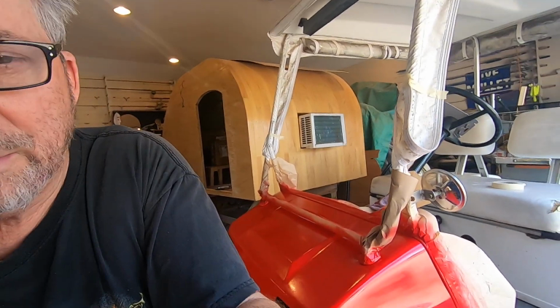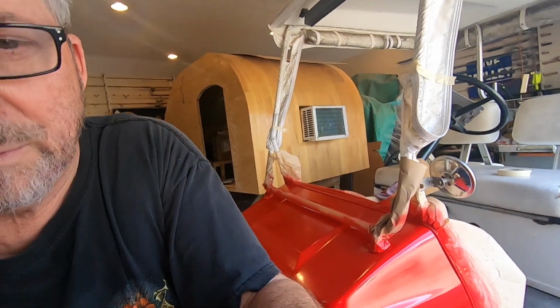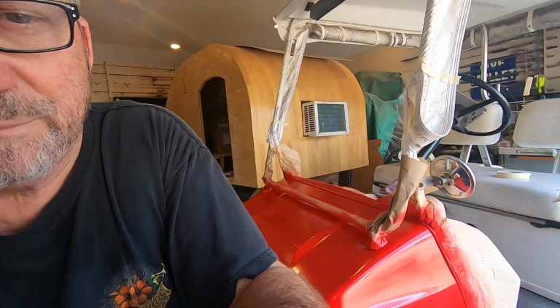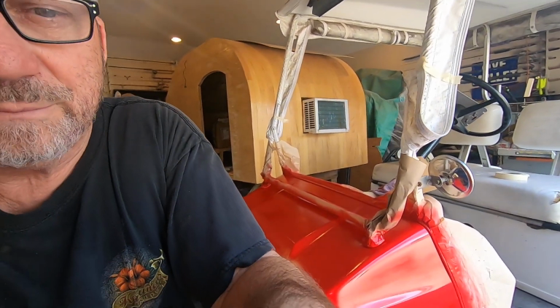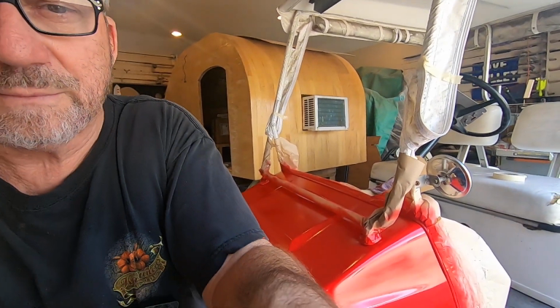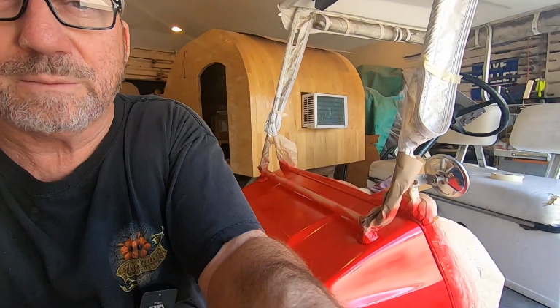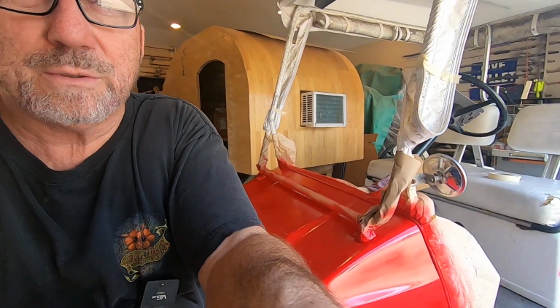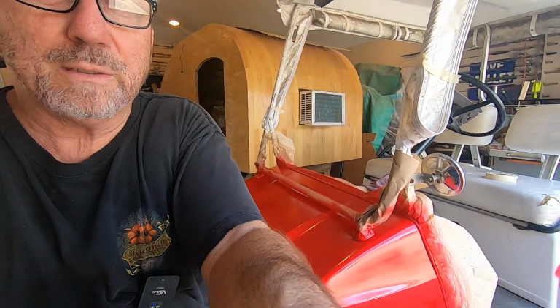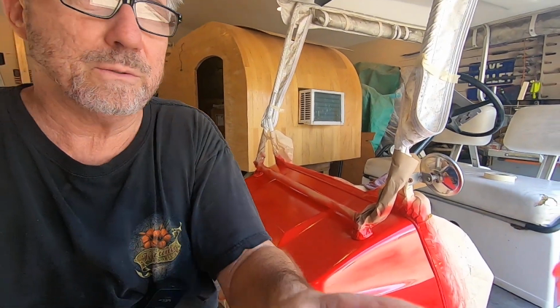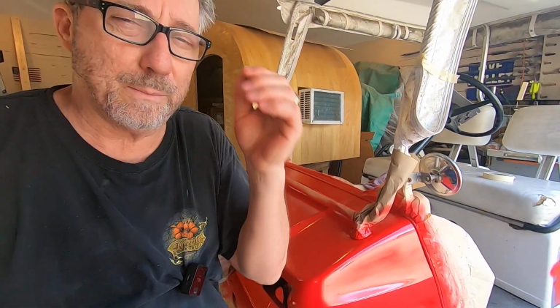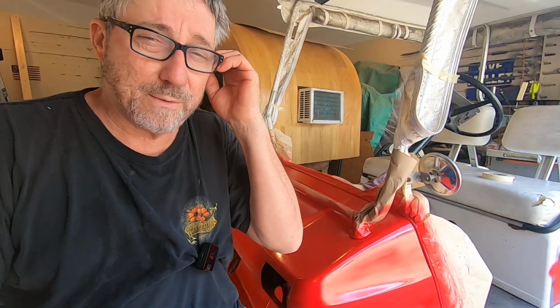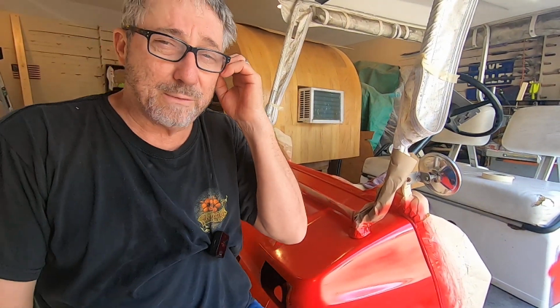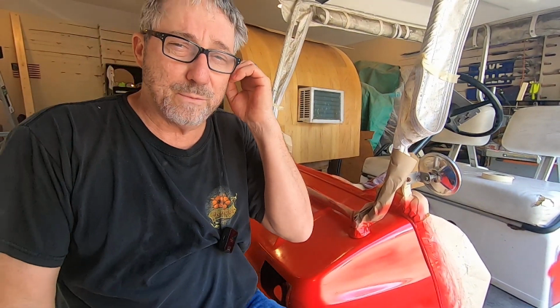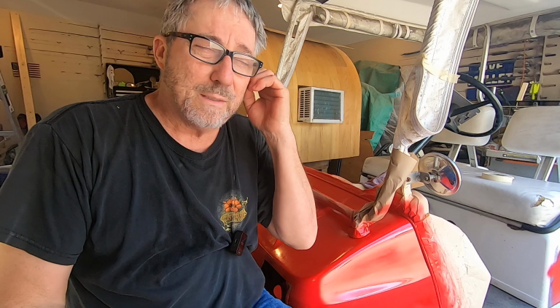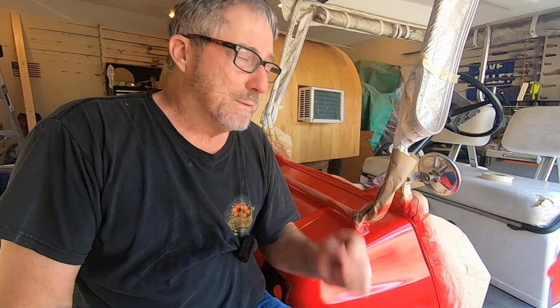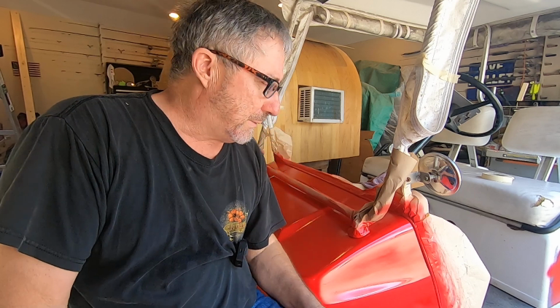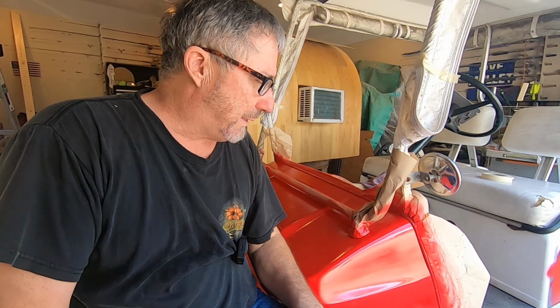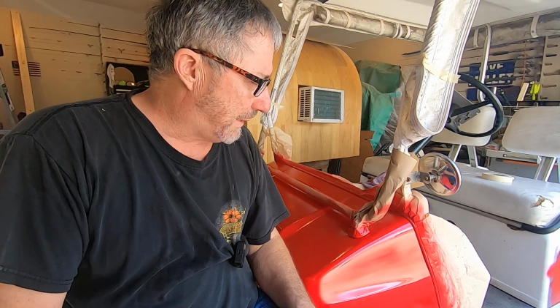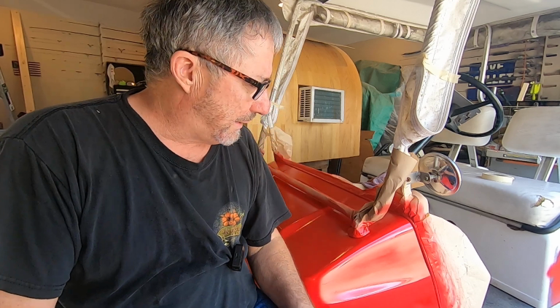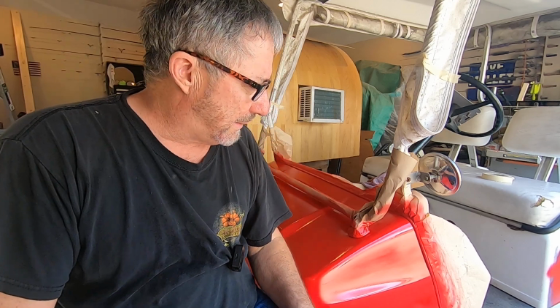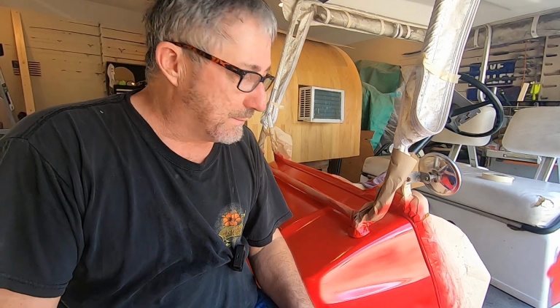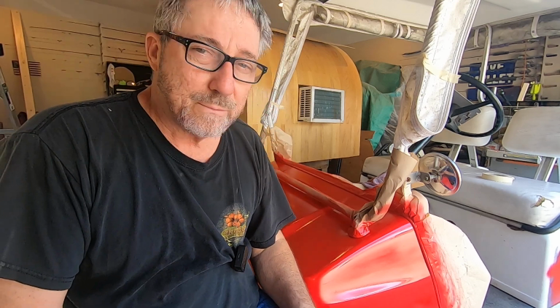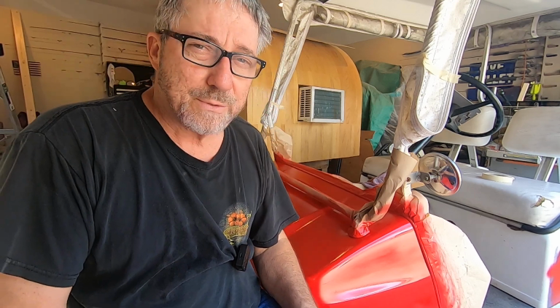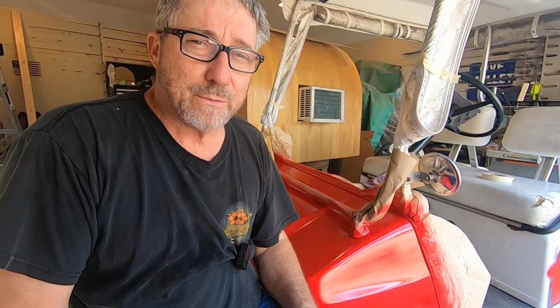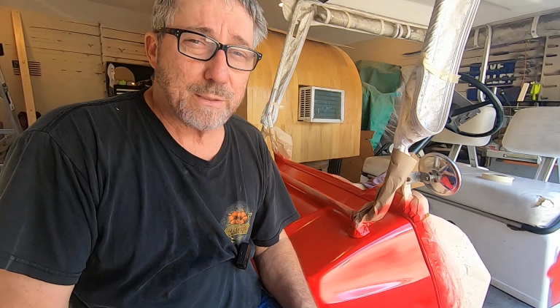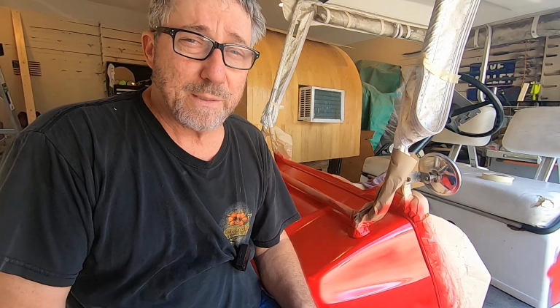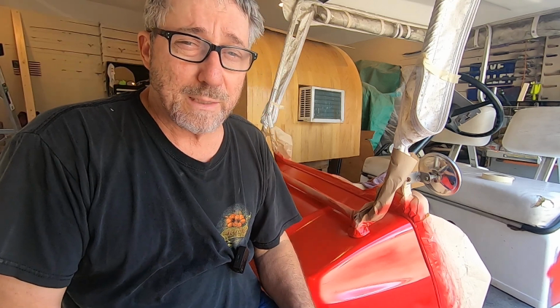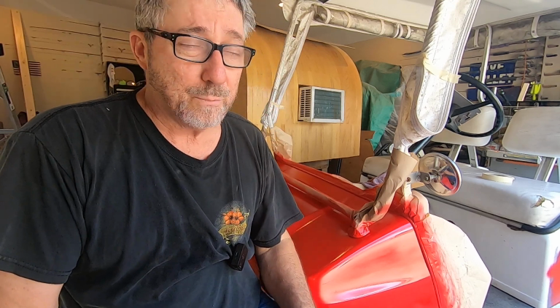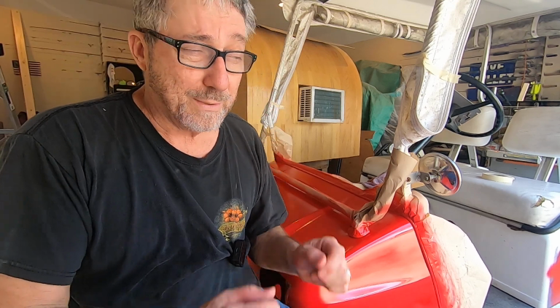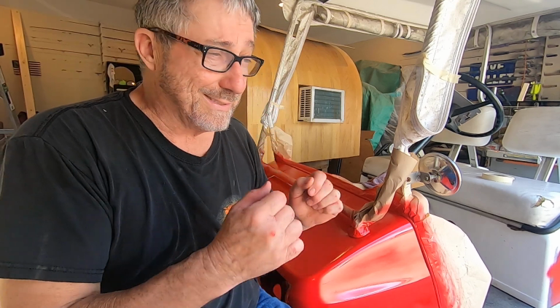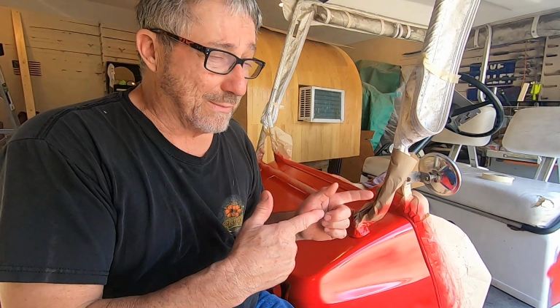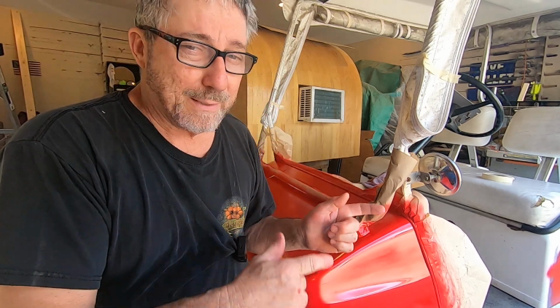Learn the lessons: got cocky, got in a hurry, didn't put on thin coats. Thanks for tuning in and we'll see you on the next paint job when this is done right.